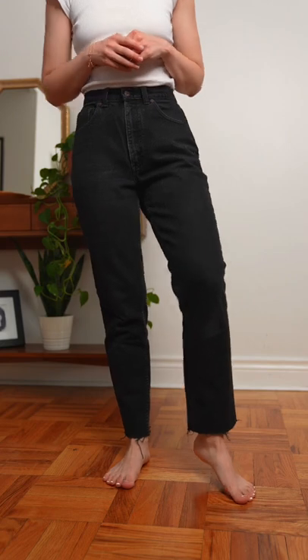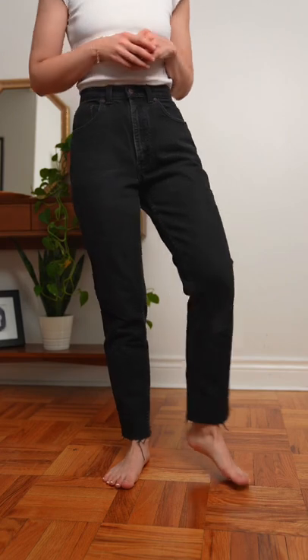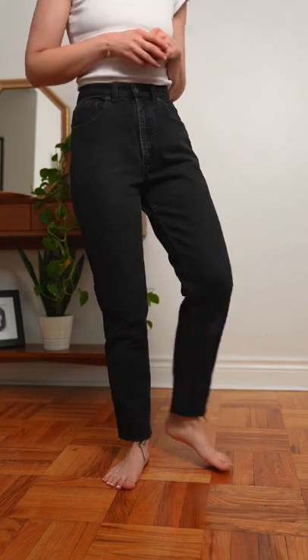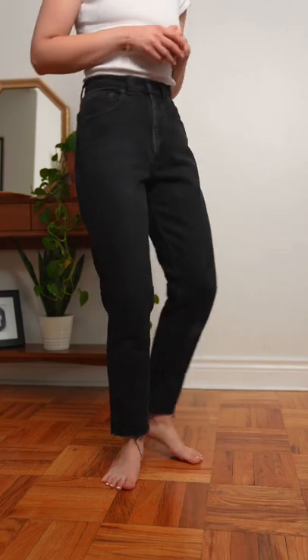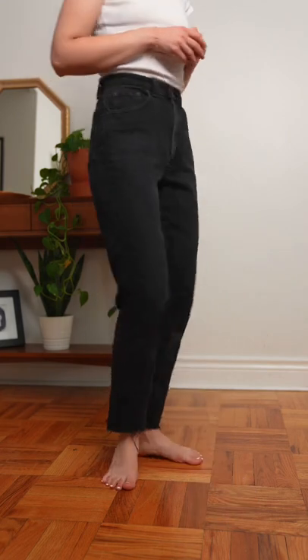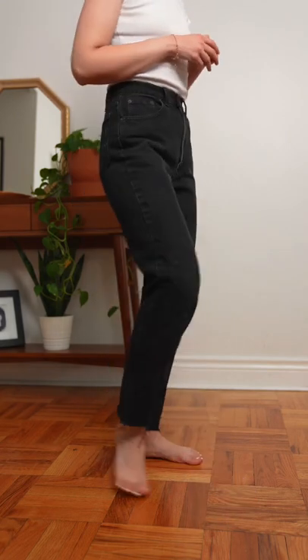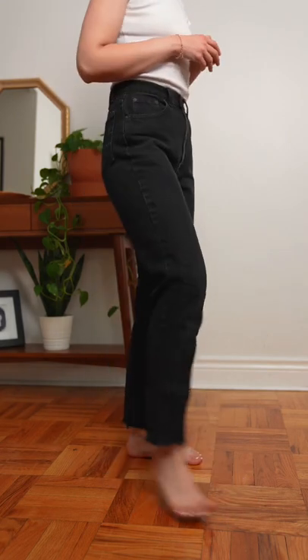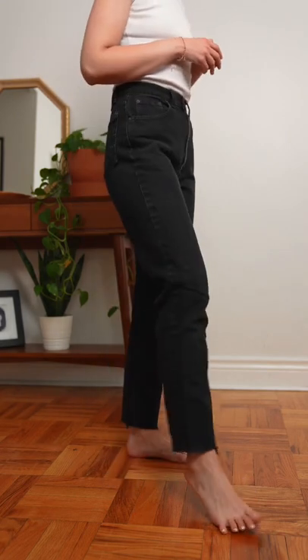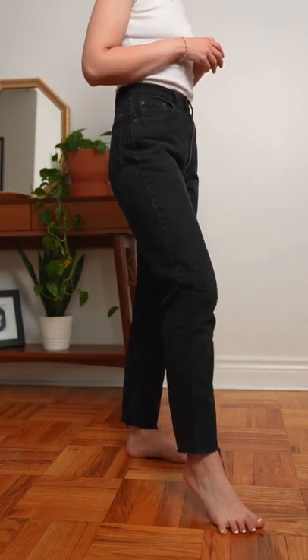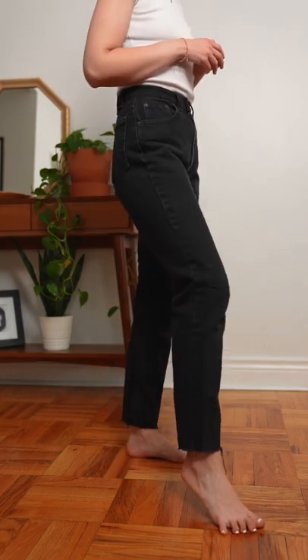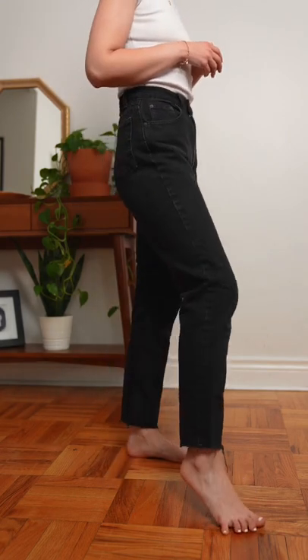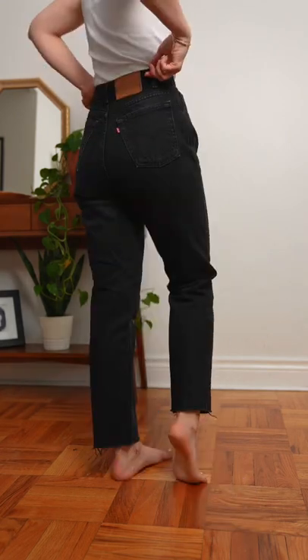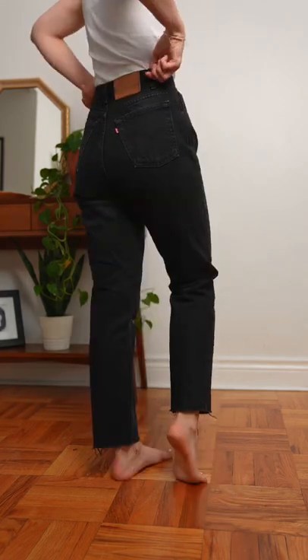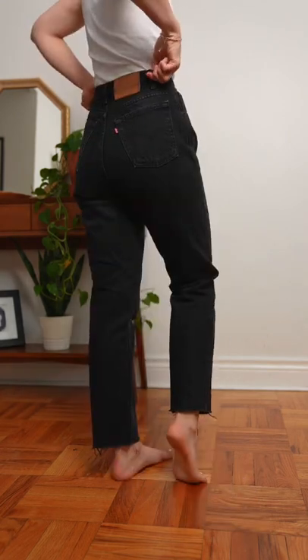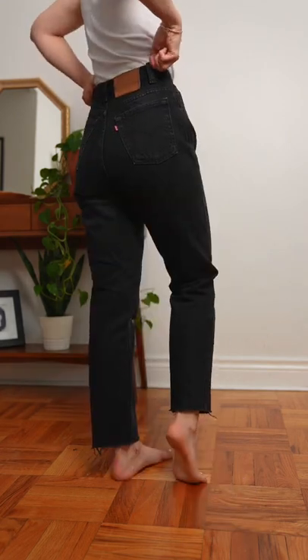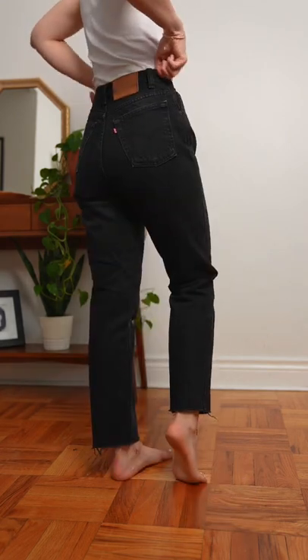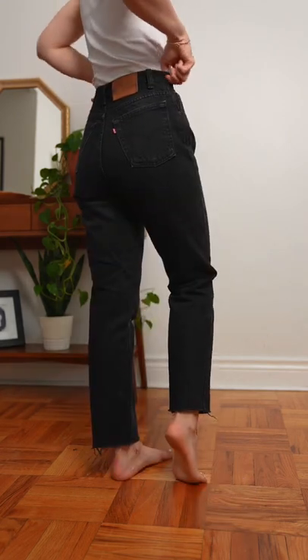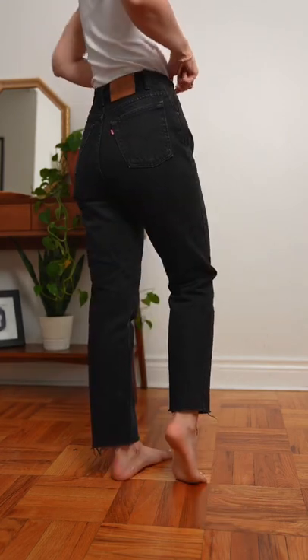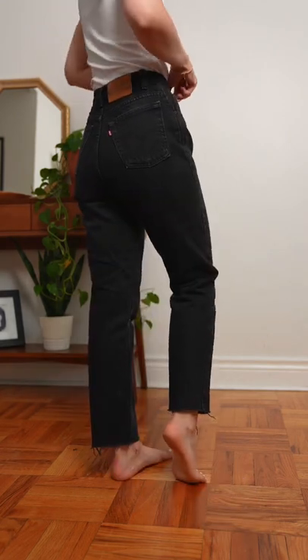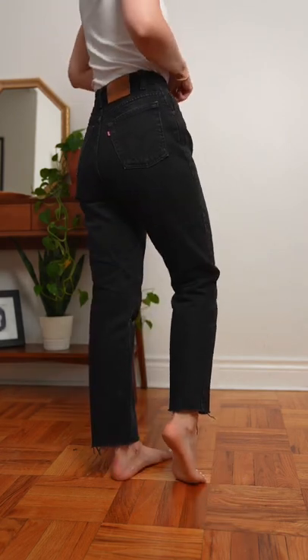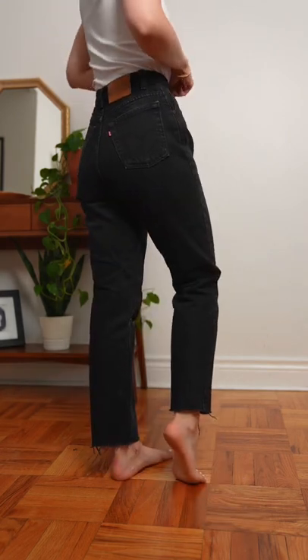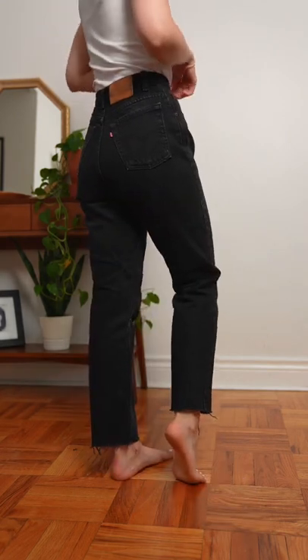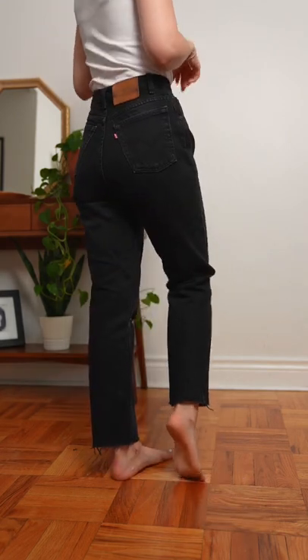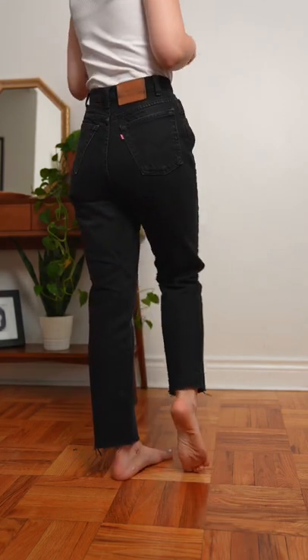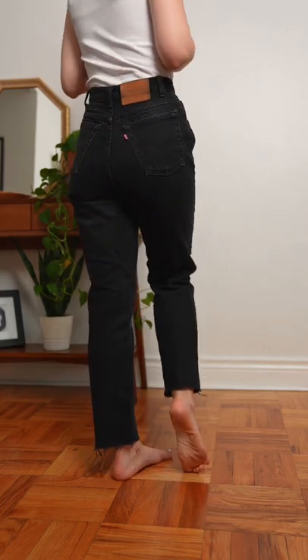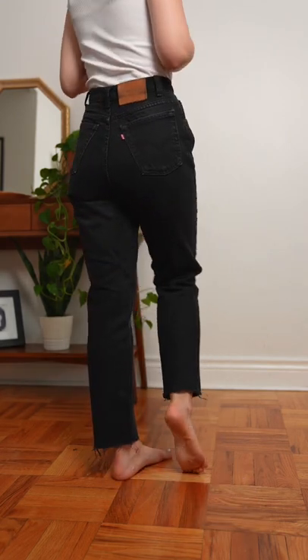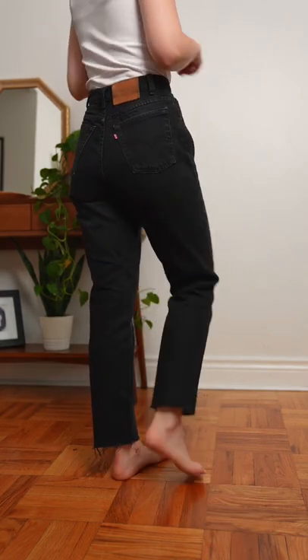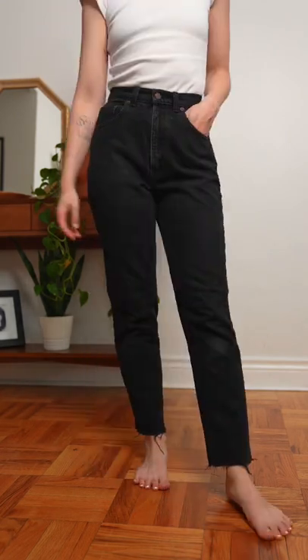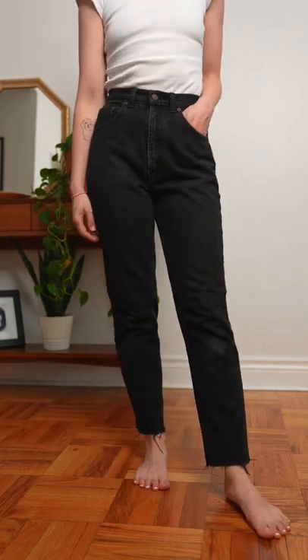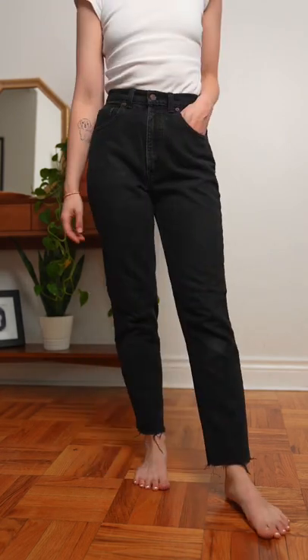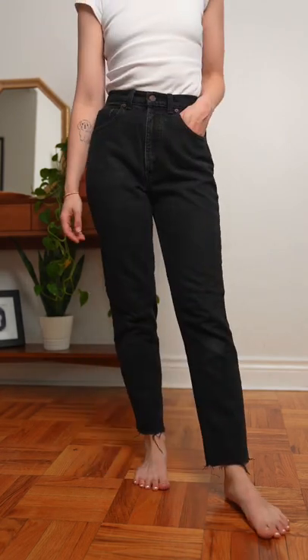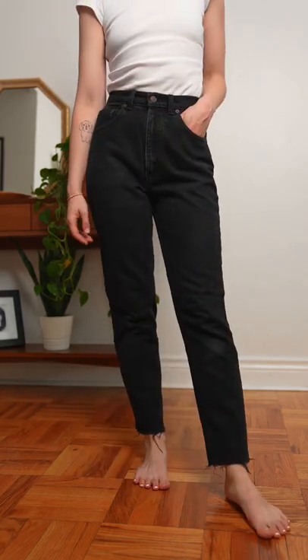And then these are my mom's 531s — that's what the tag says. I would say these are a high rise with a relaxed hip and a tapered leg.